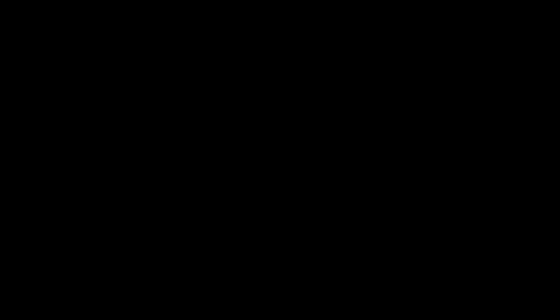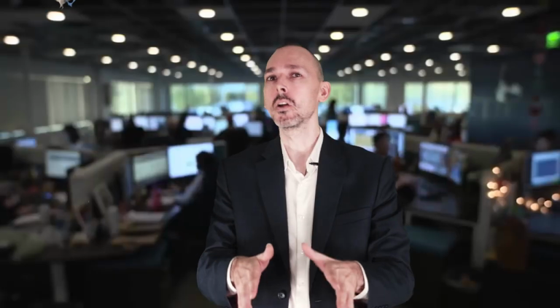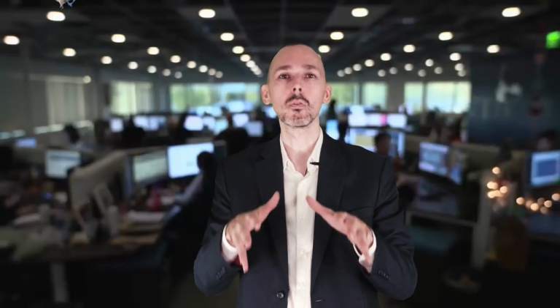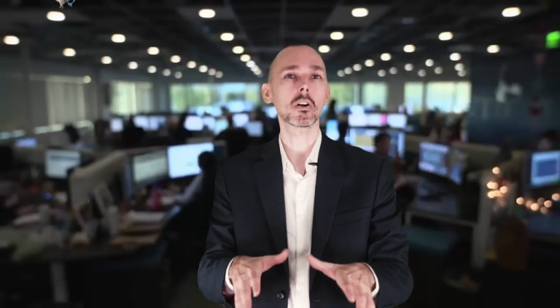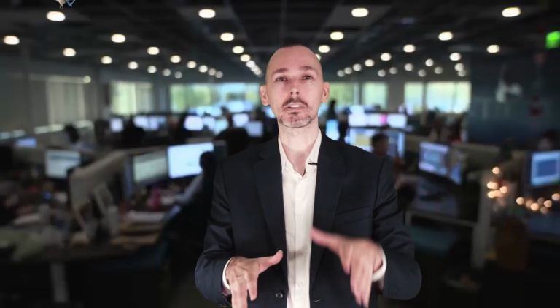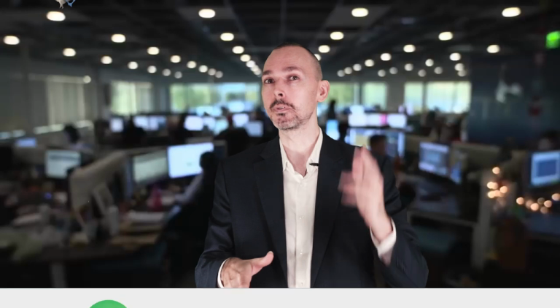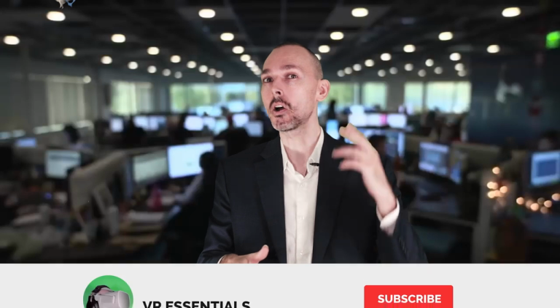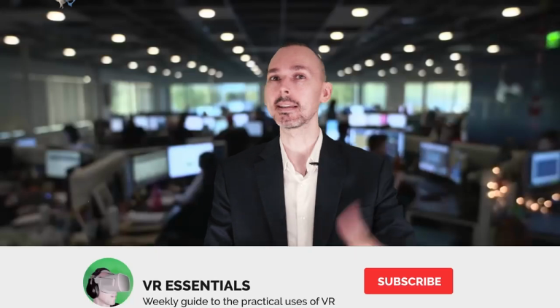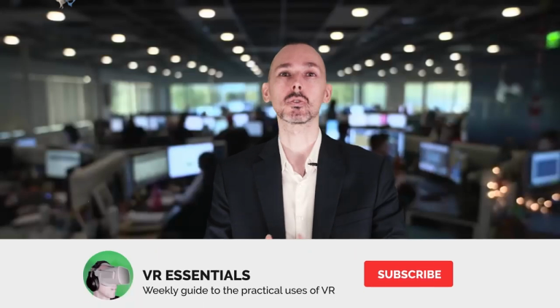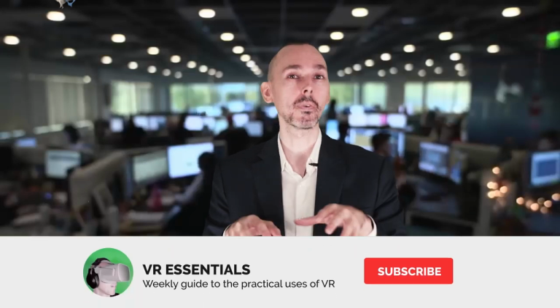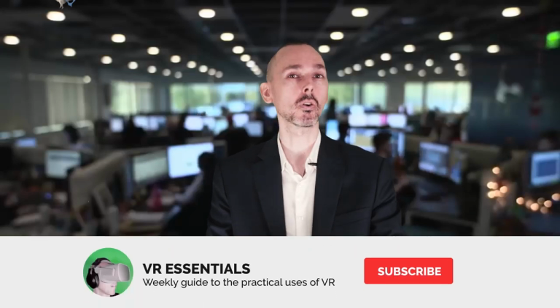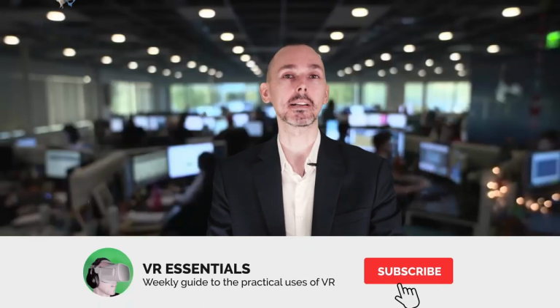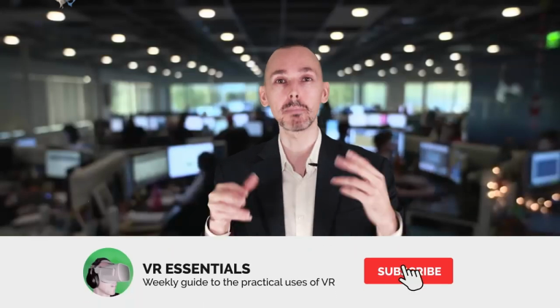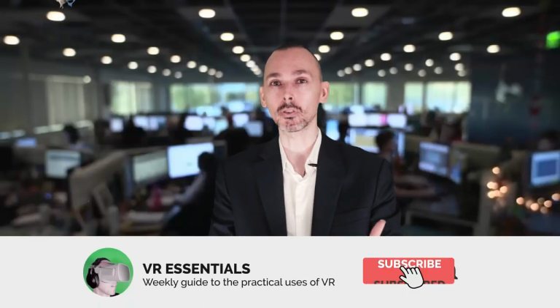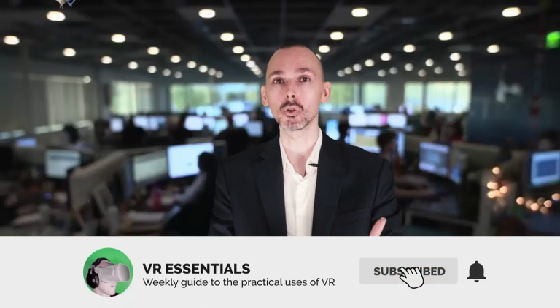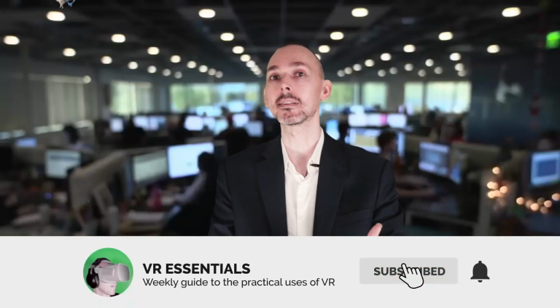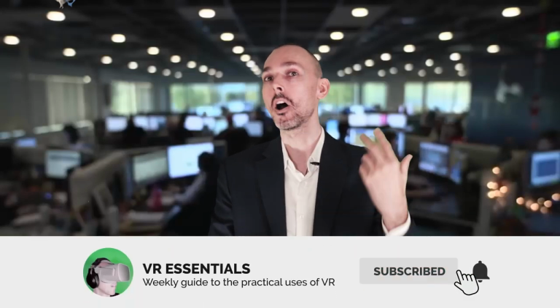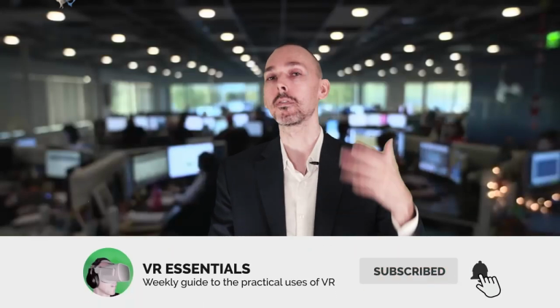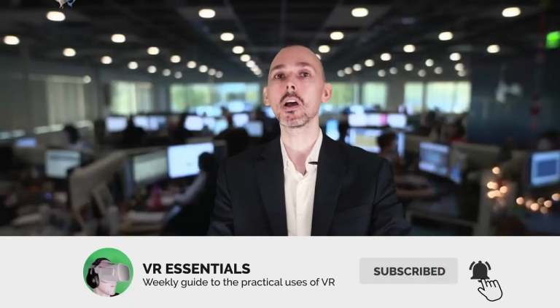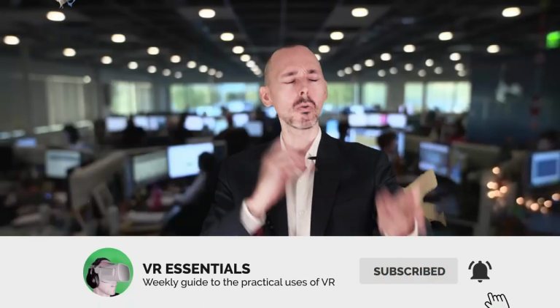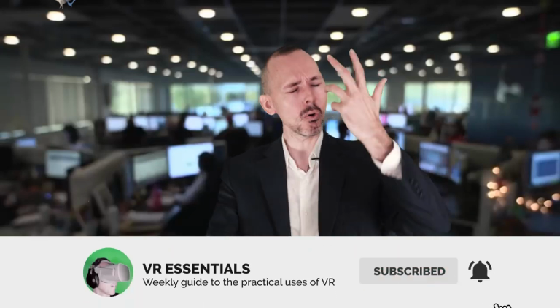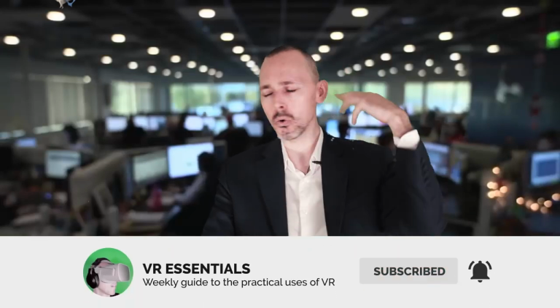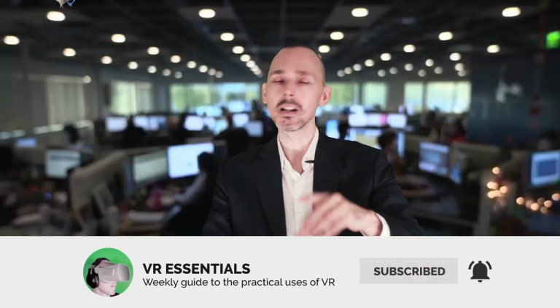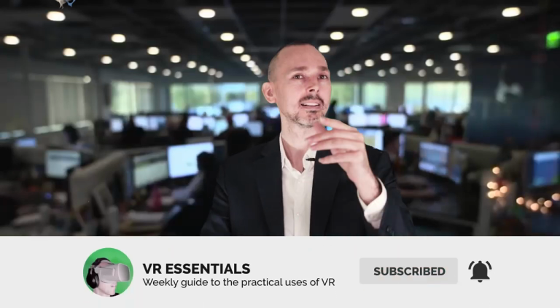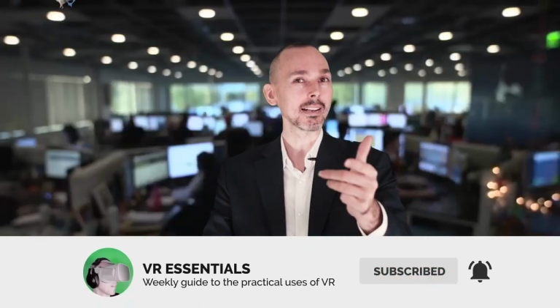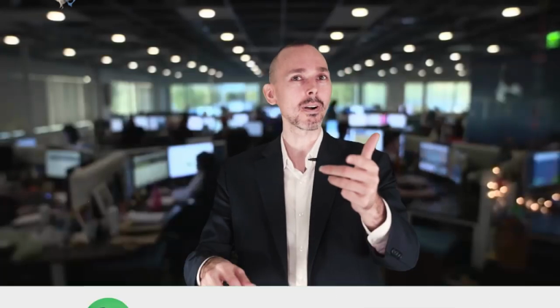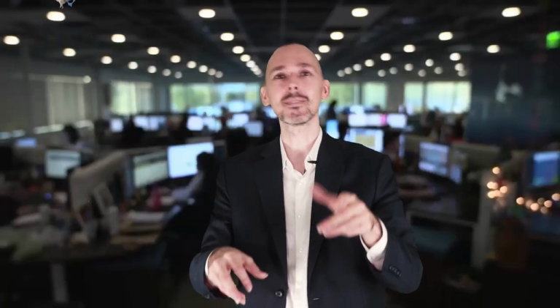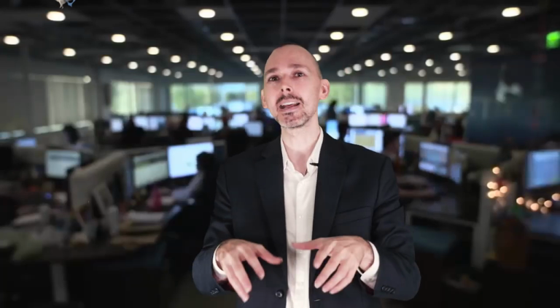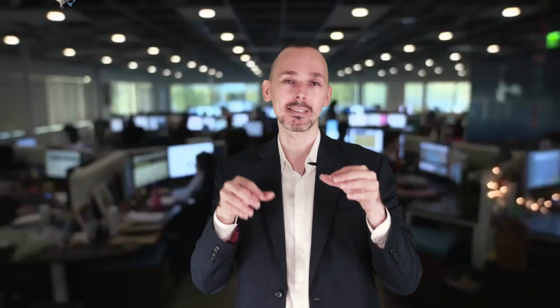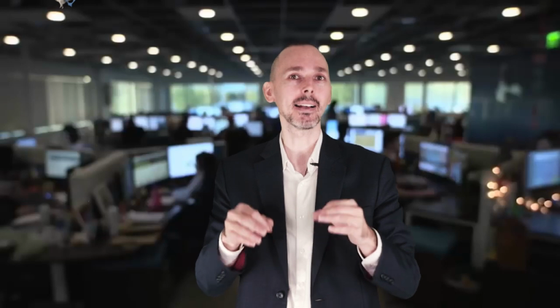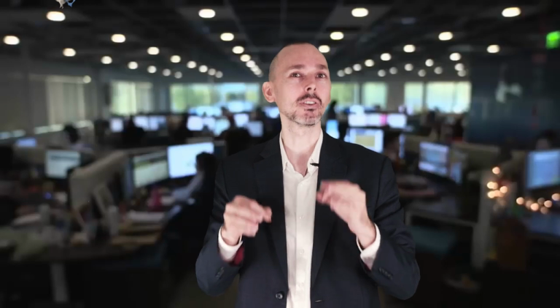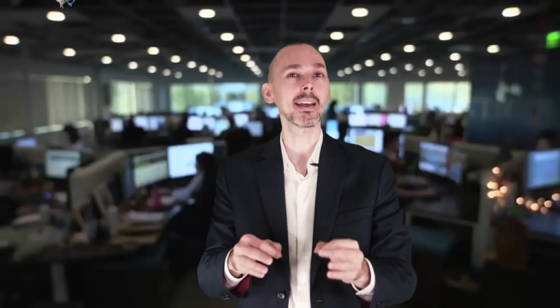Hello and welcome back to VR Essentials, where we talk about the practical uses of VR. My name is Lazius K.